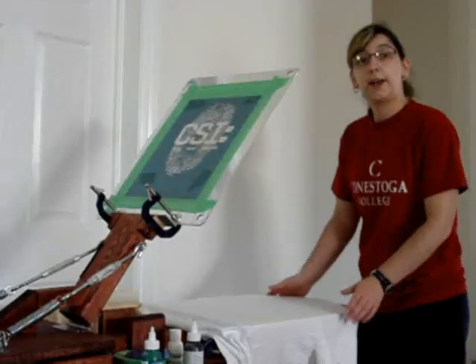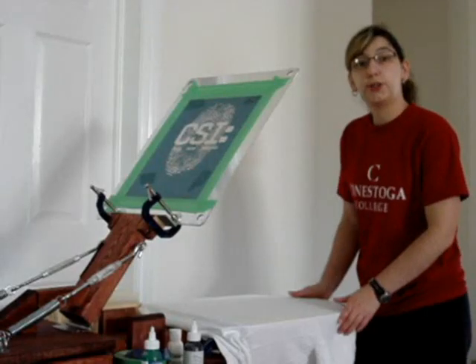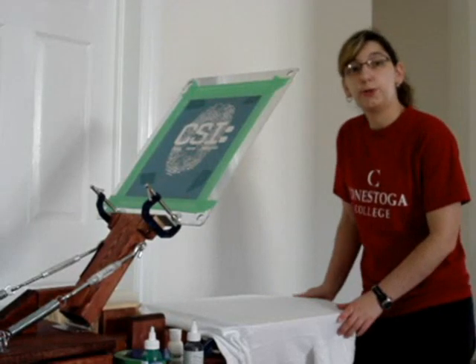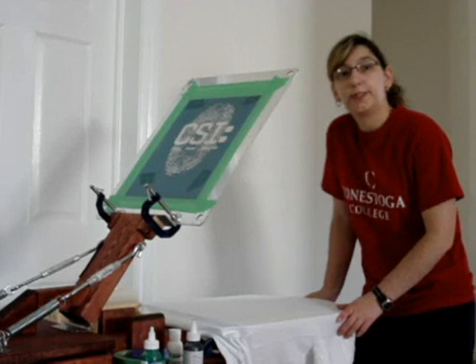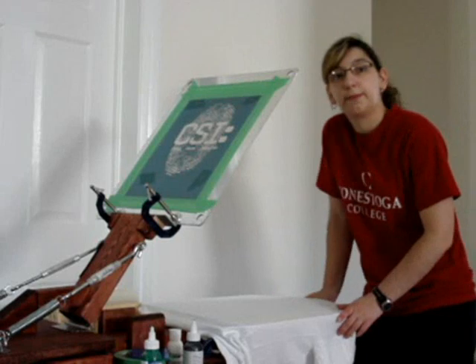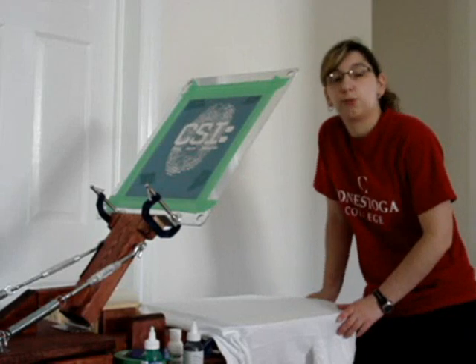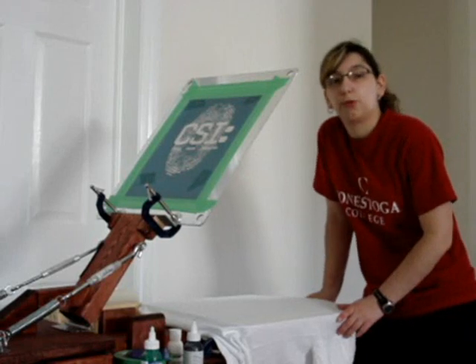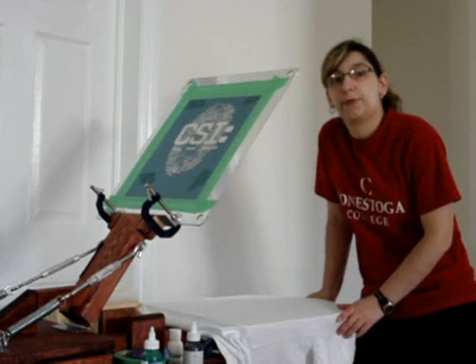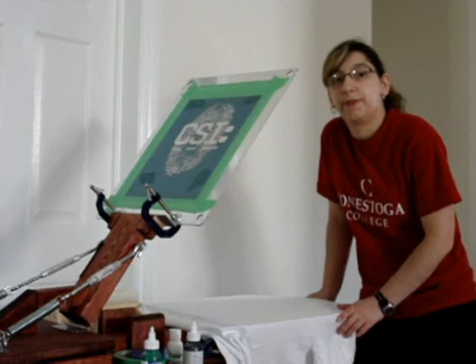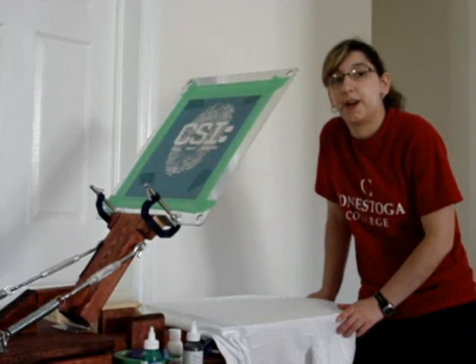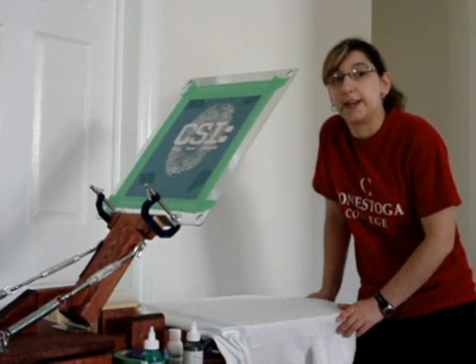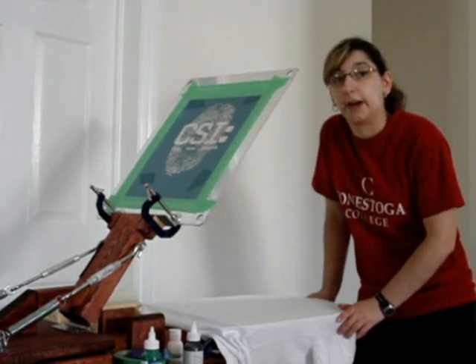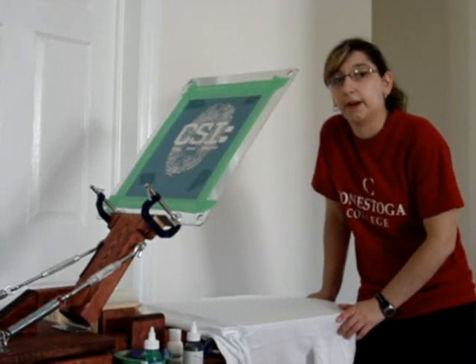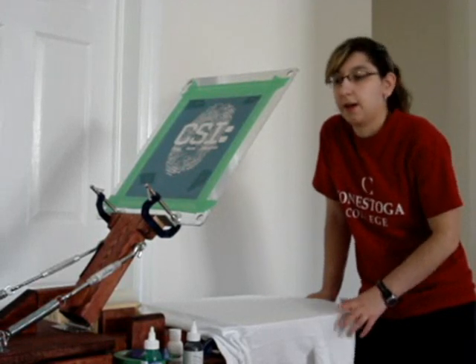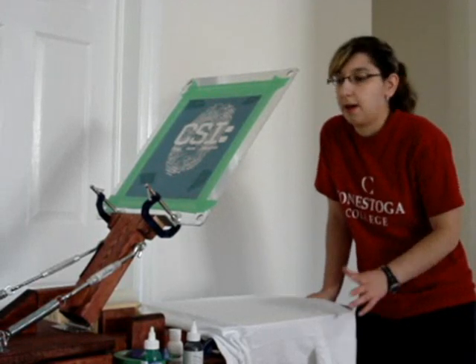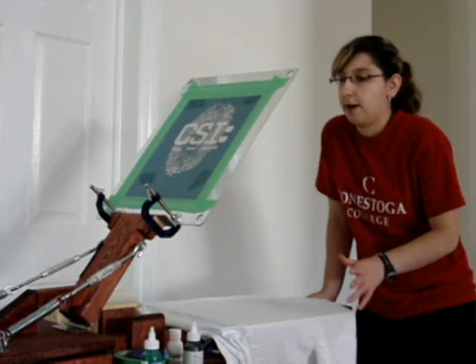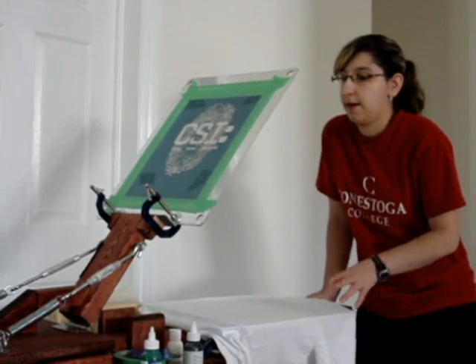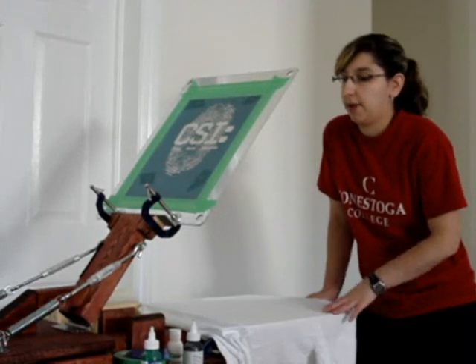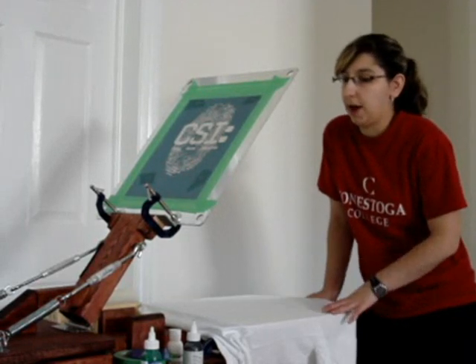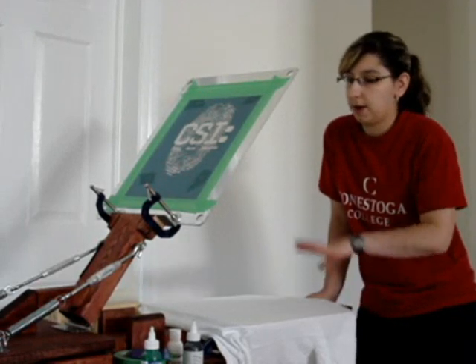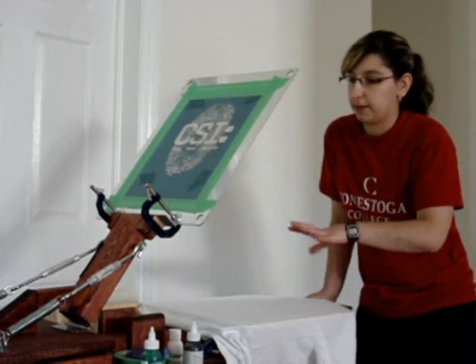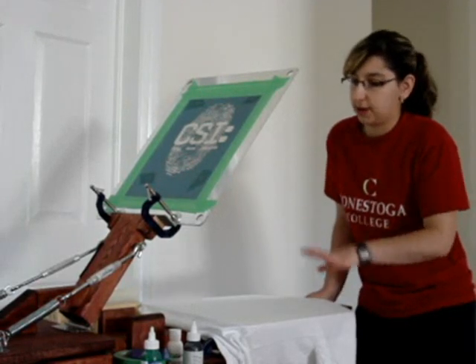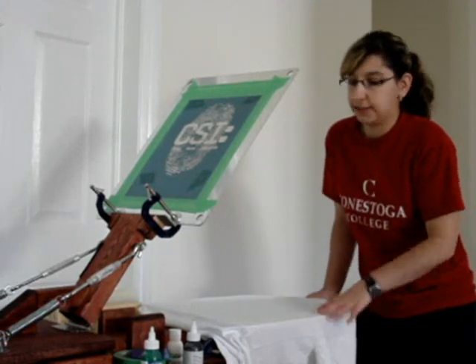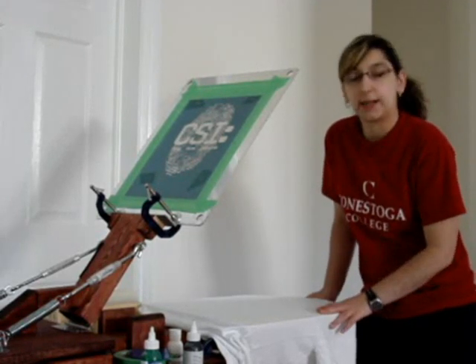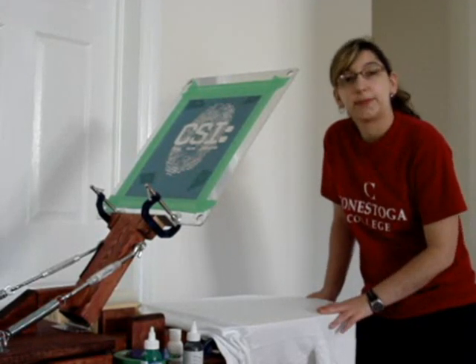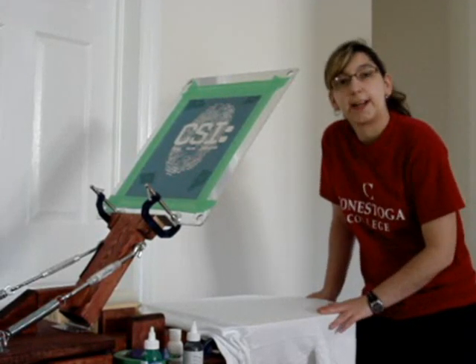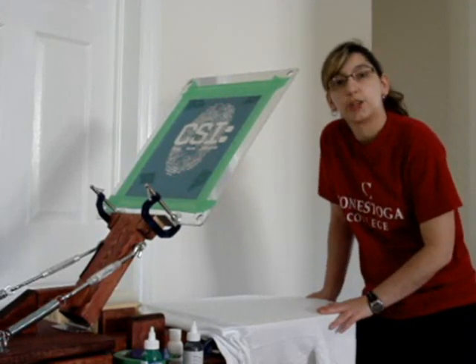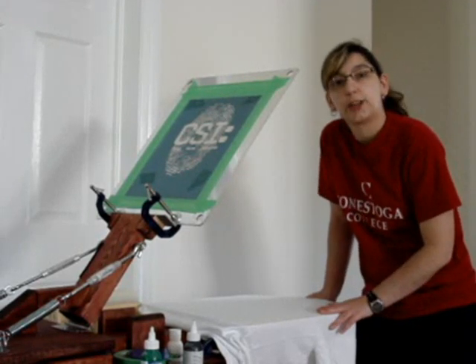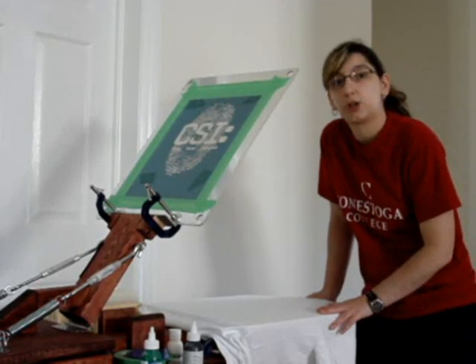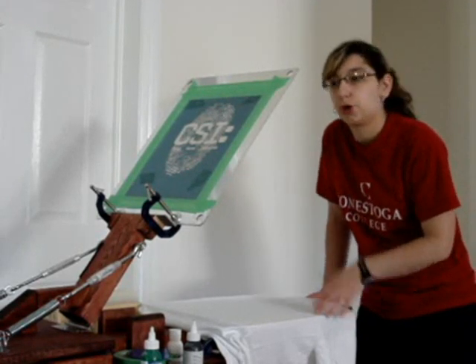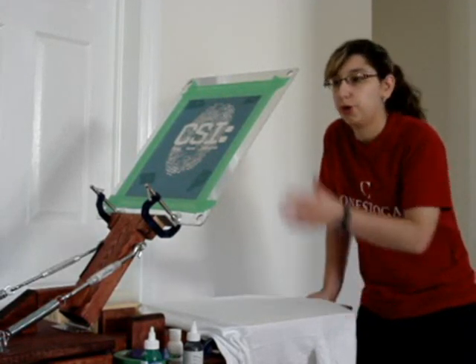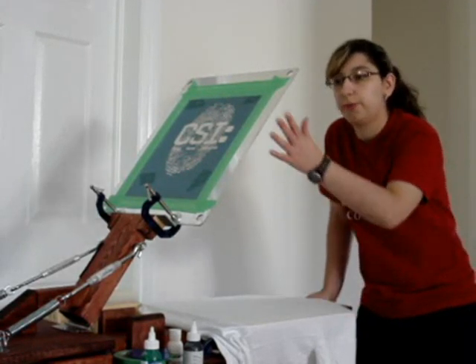Hi YouTube, what's up? It's Rosalift59 here. I kind of got this all set up today so I thought I'd show you.